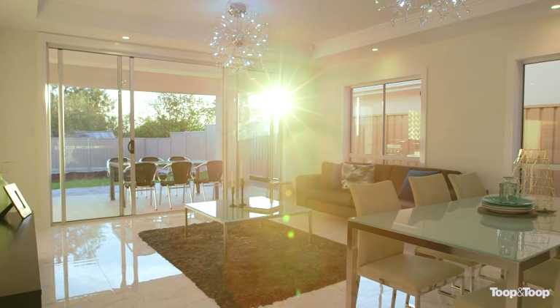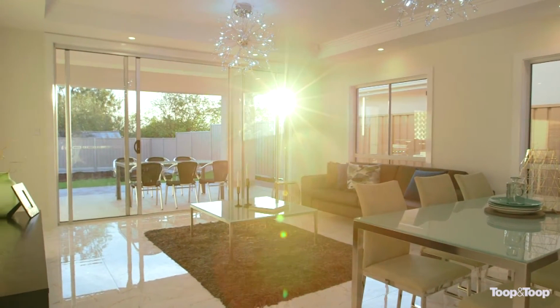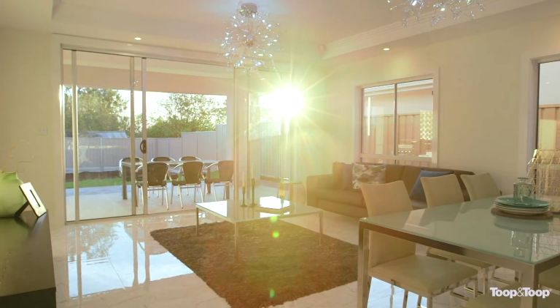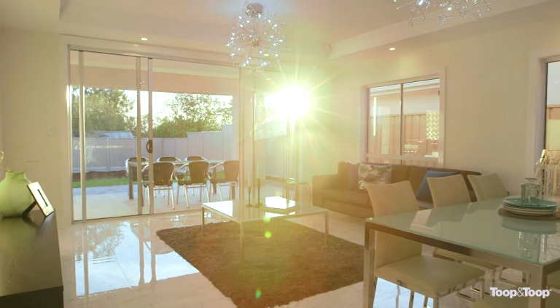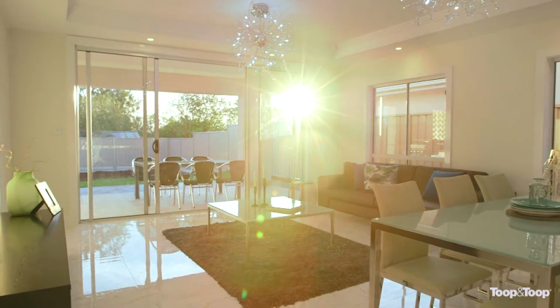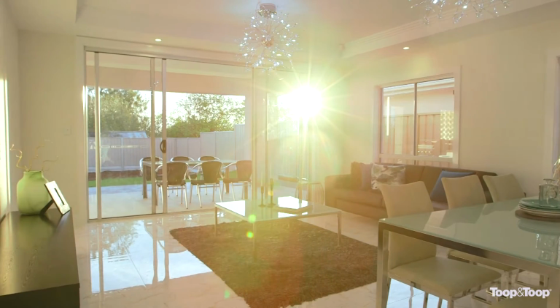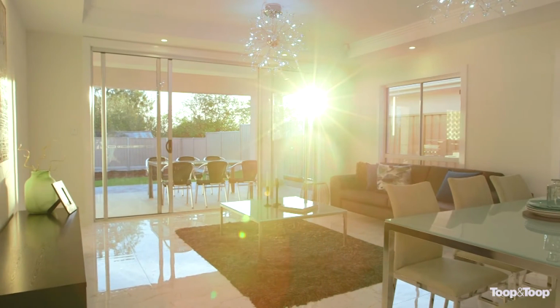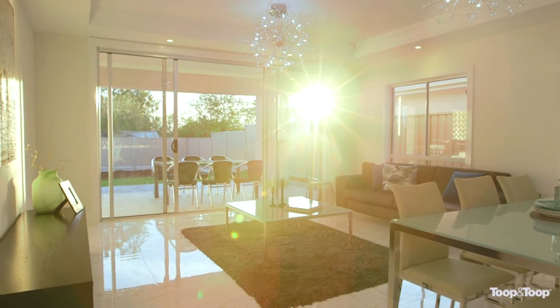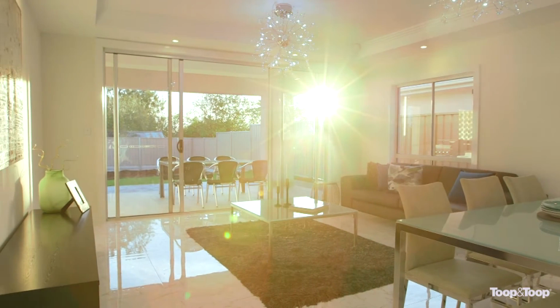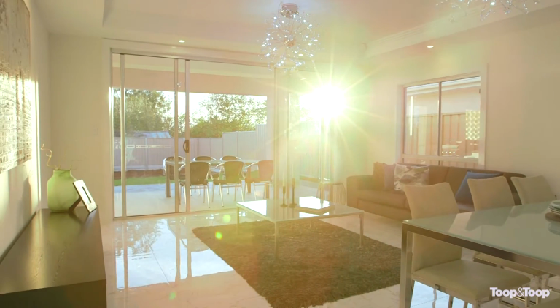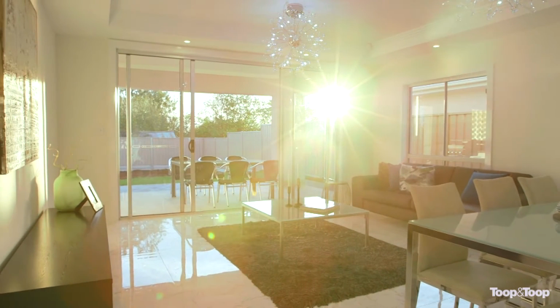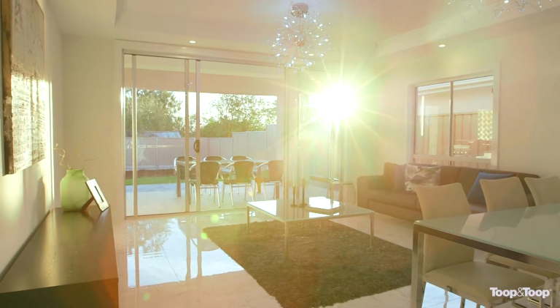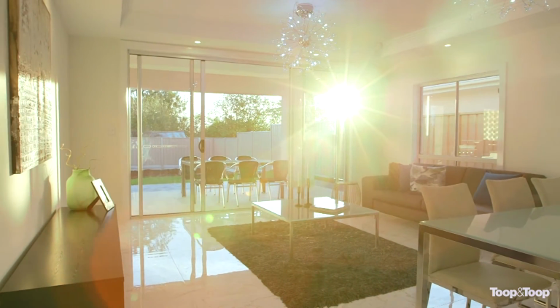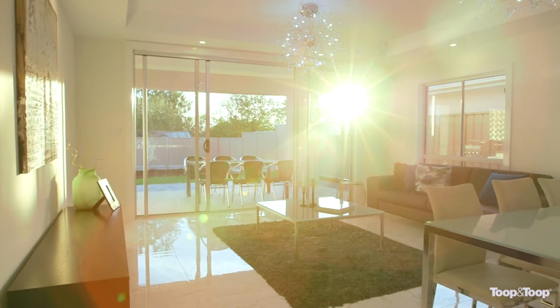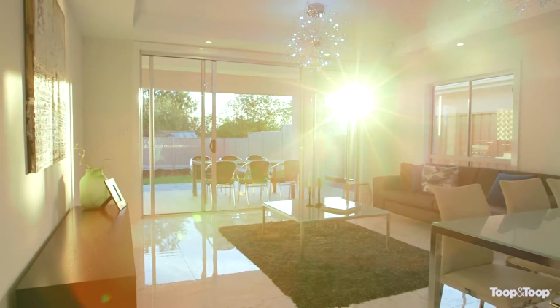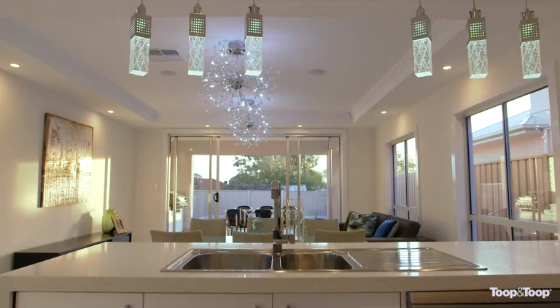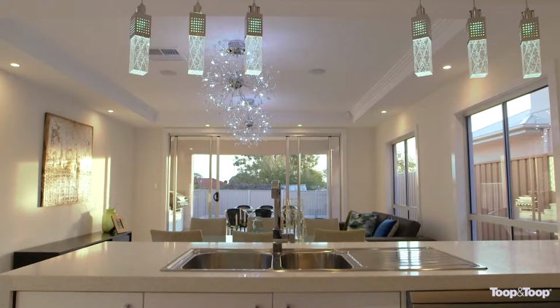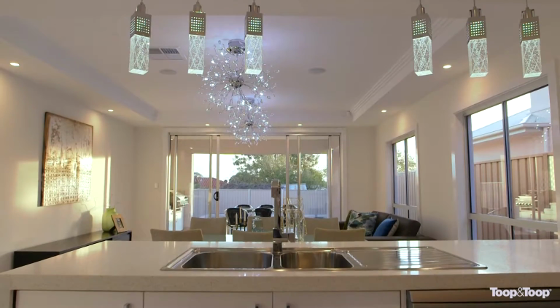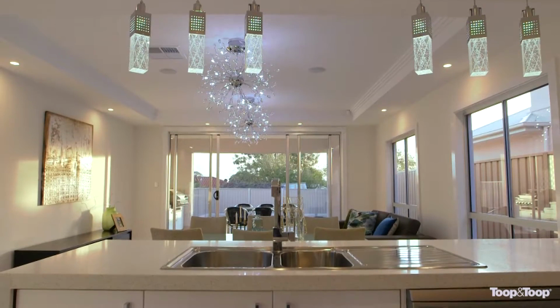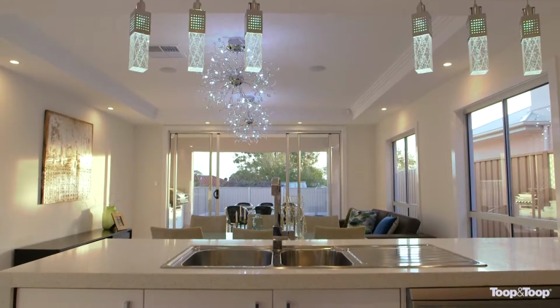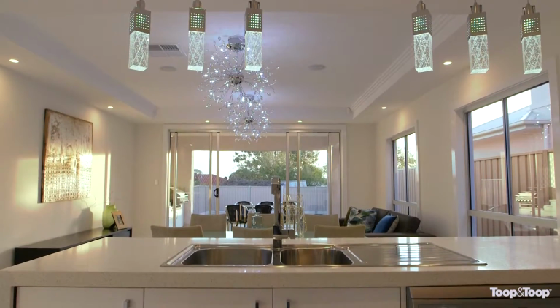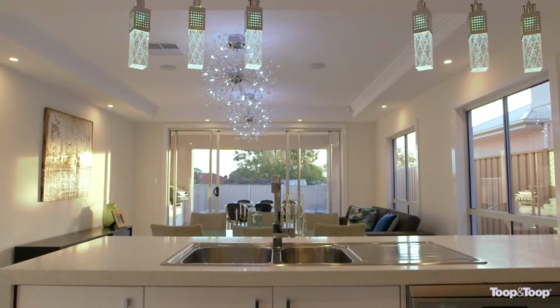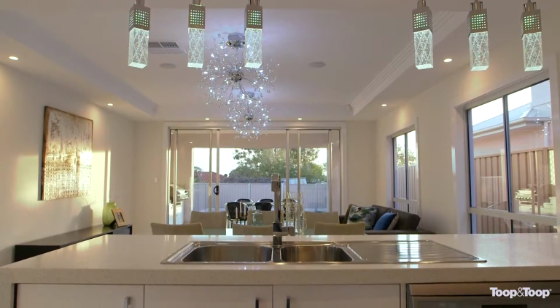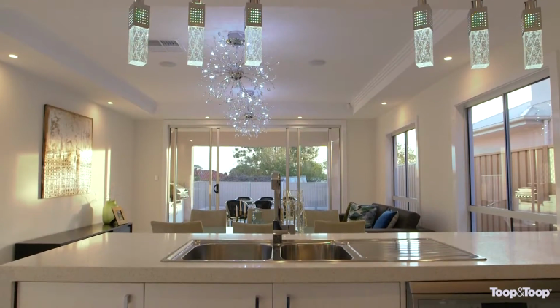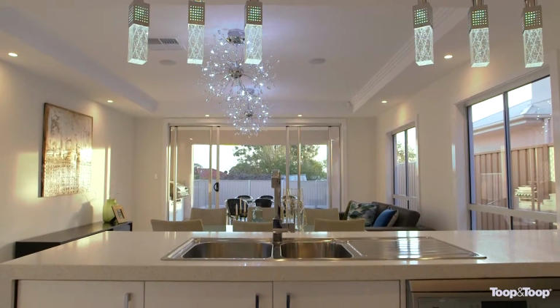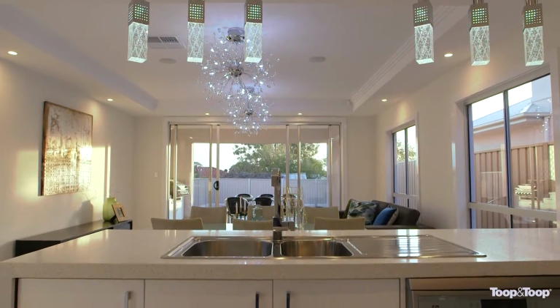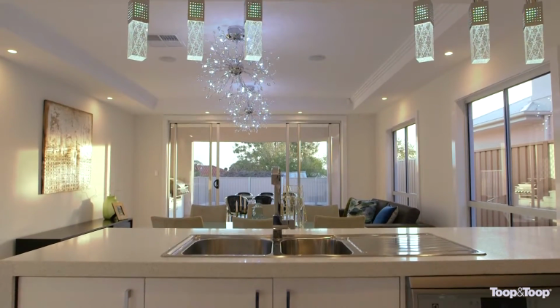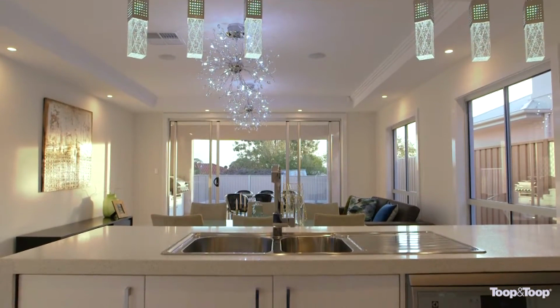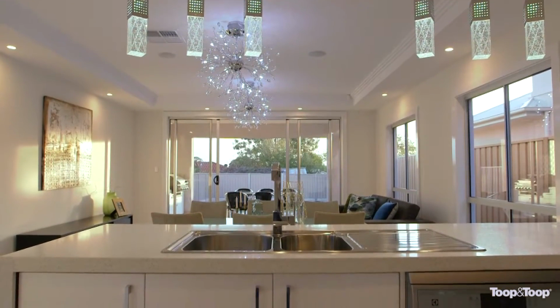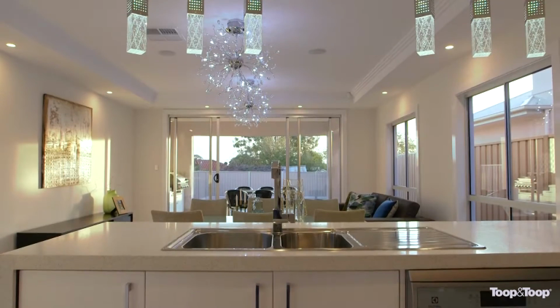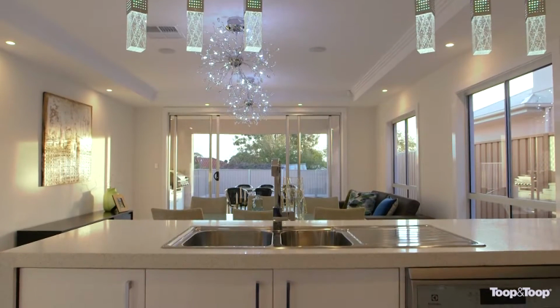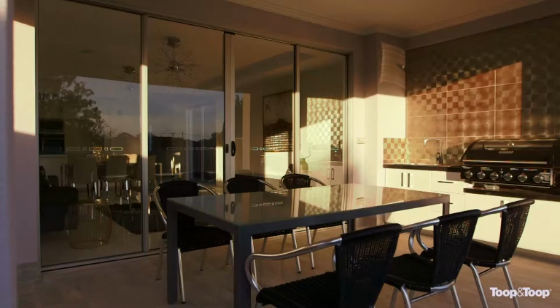You're greeted to the seamless transition from indoor to outdoor living and entertaining, which could easily be utilised all year round.